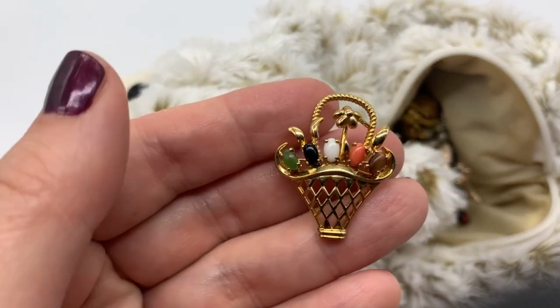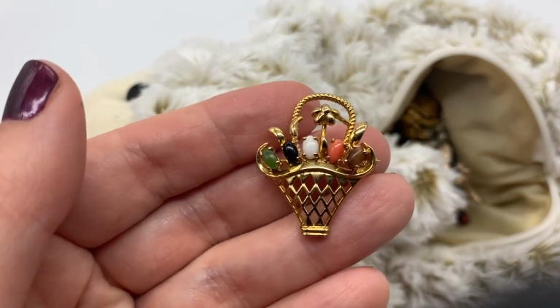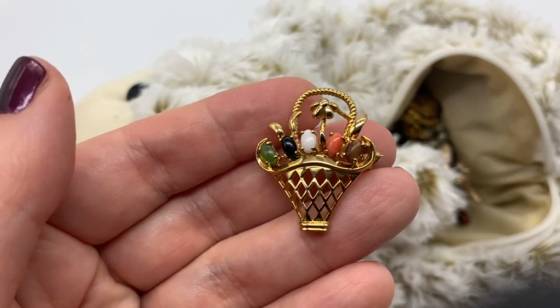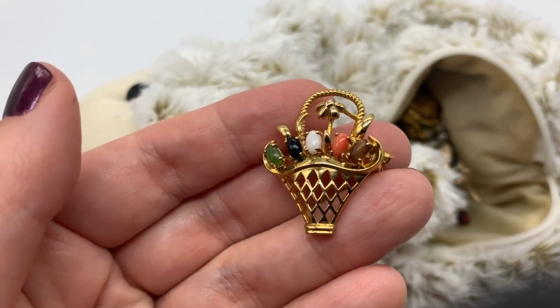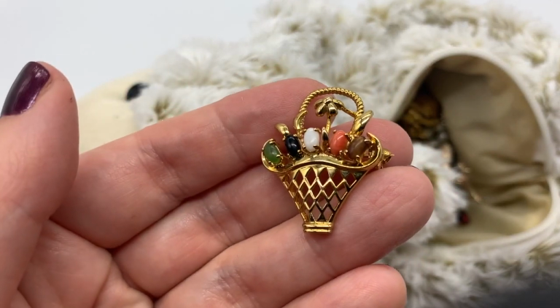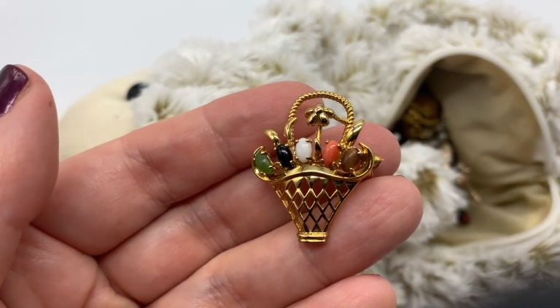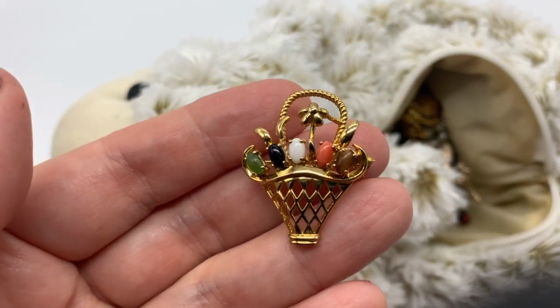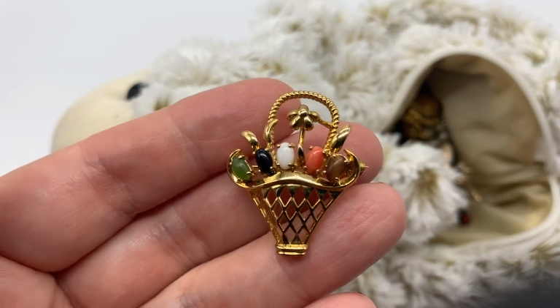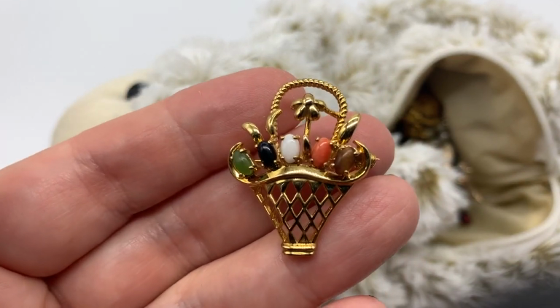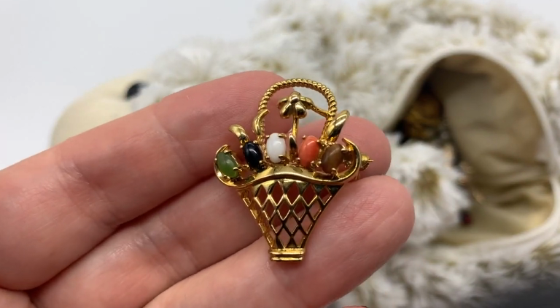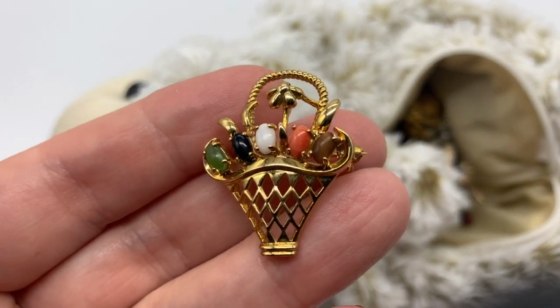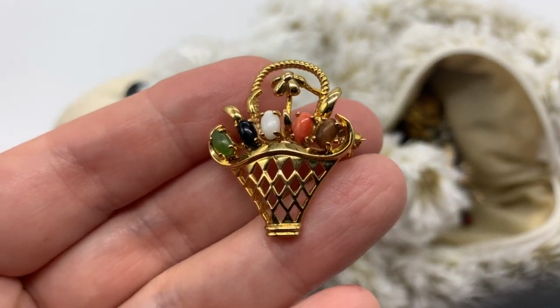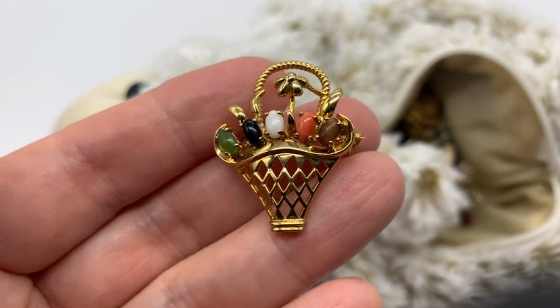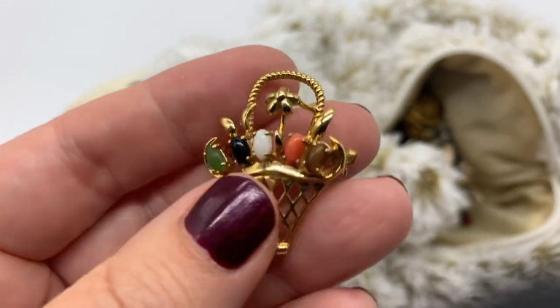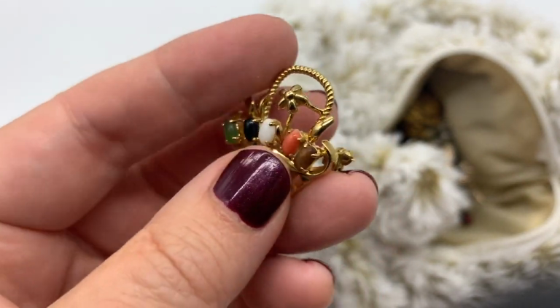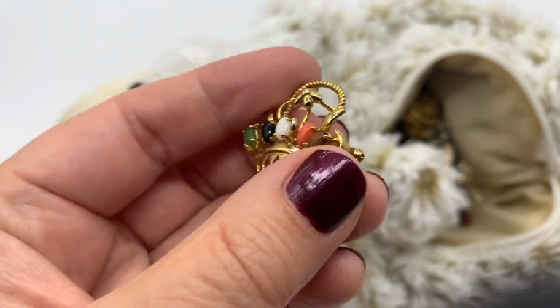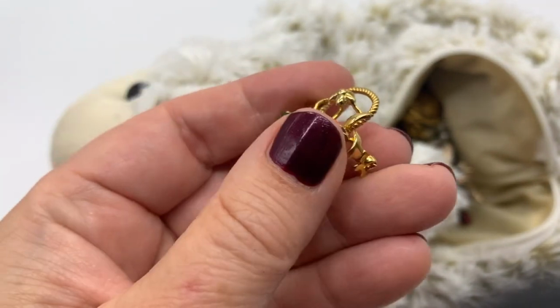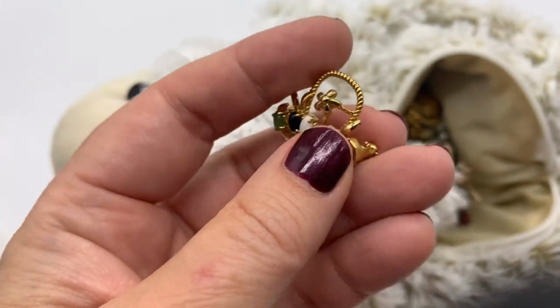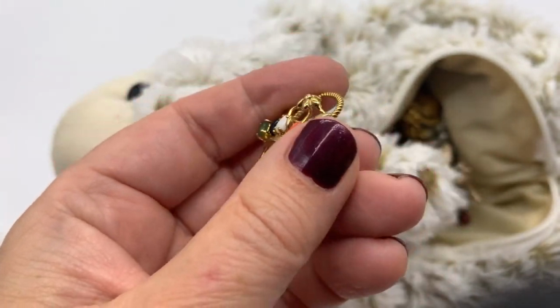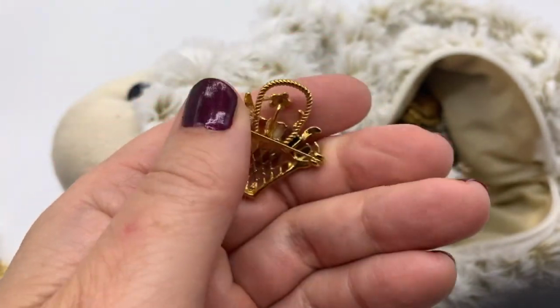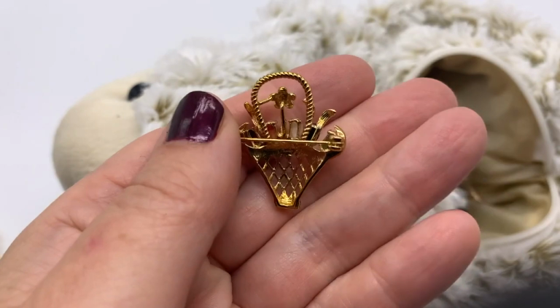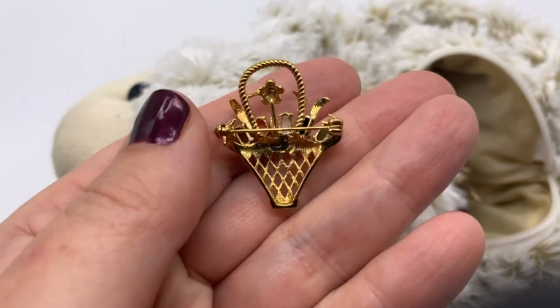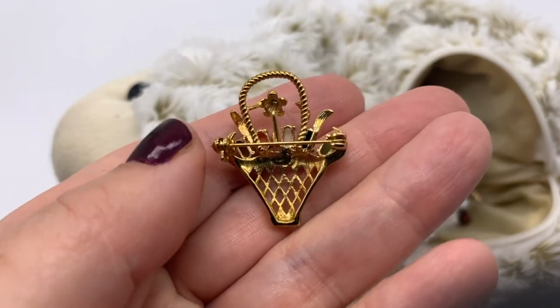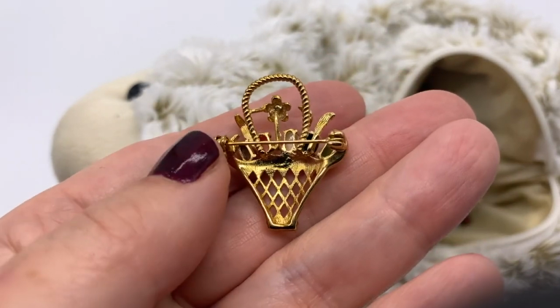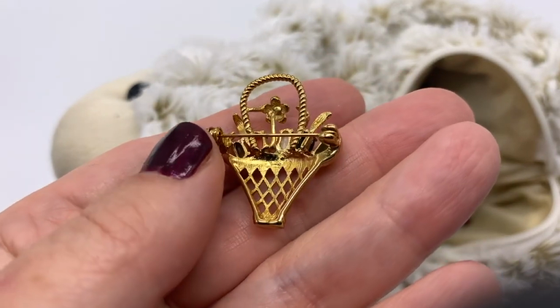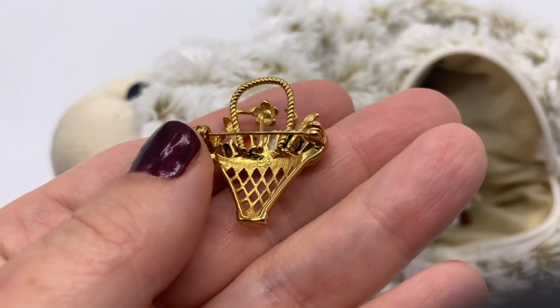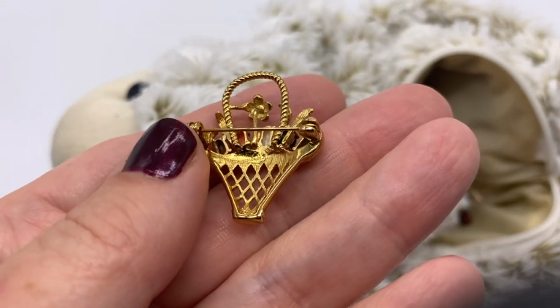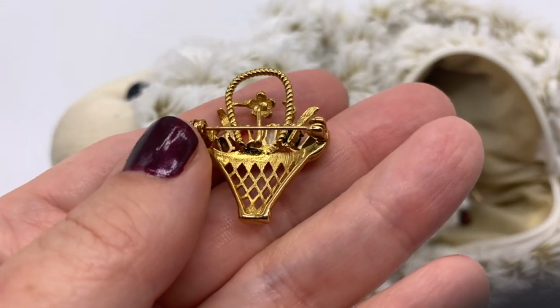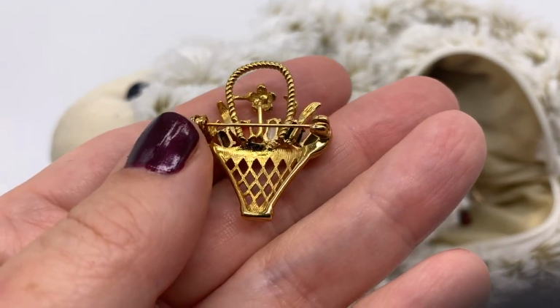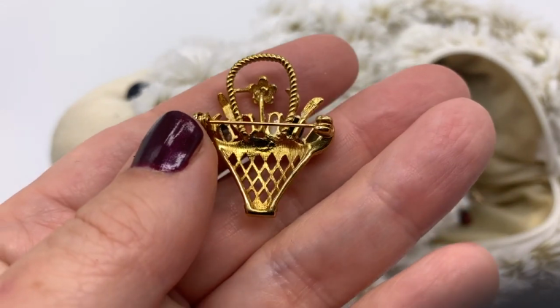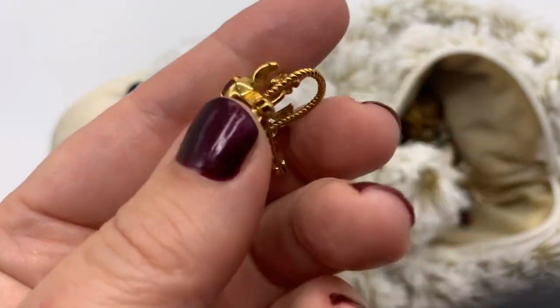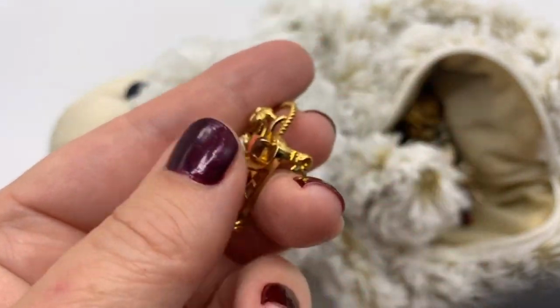Here's a little basket of flowers. I love baskets of flowers - I just think they're the cutest thing ever.